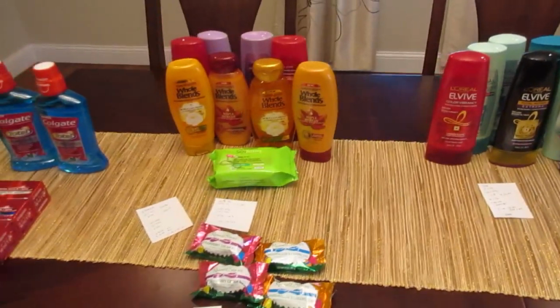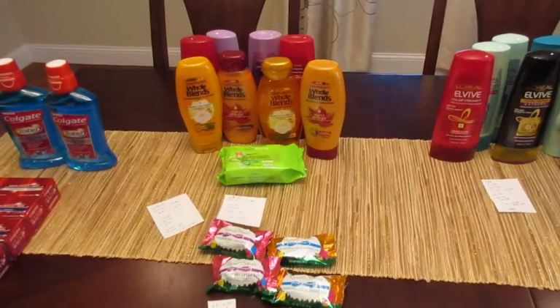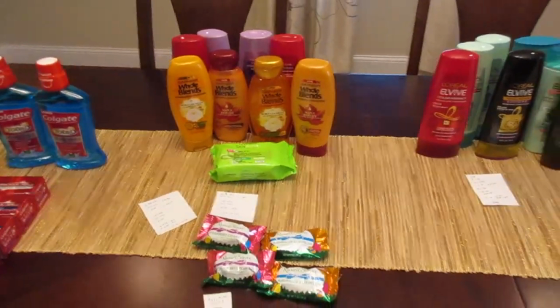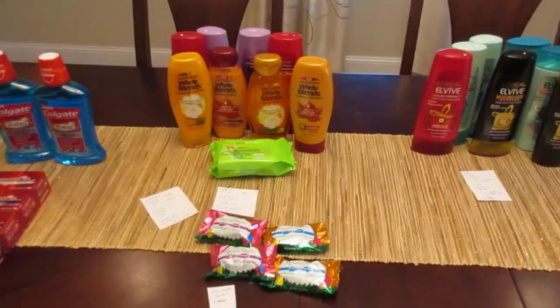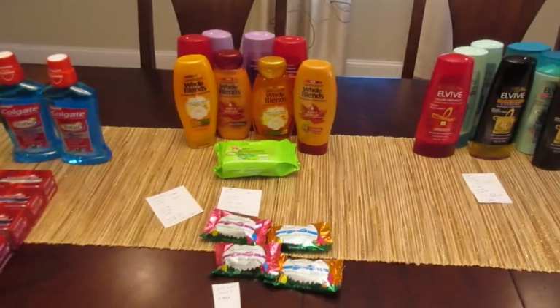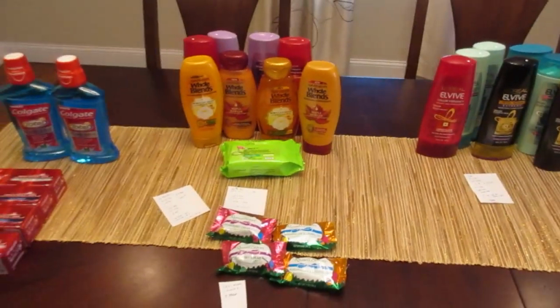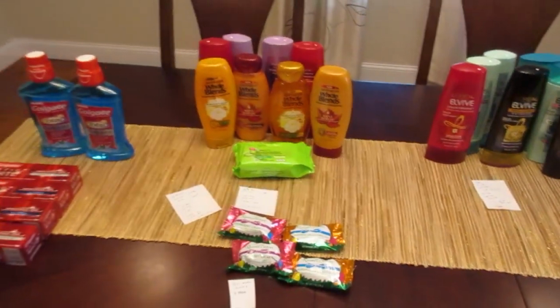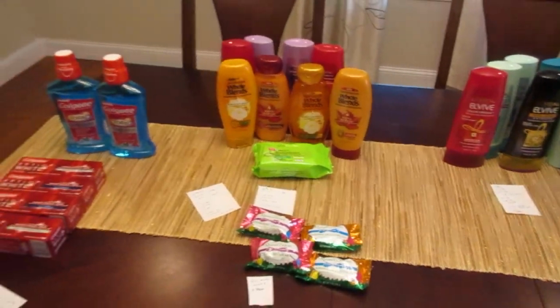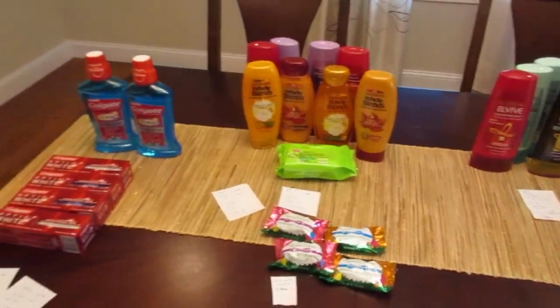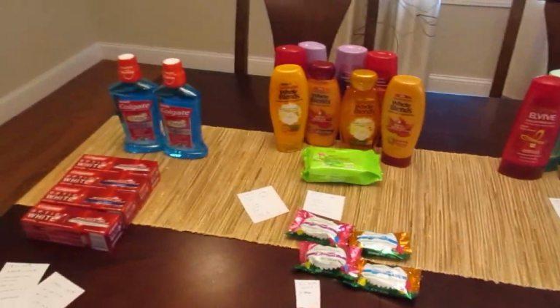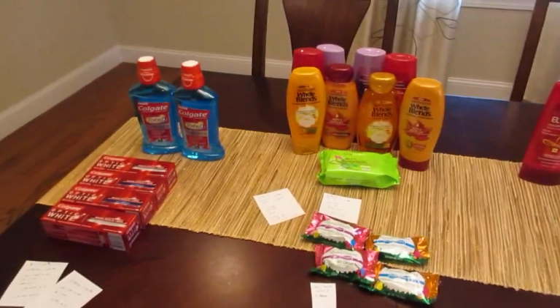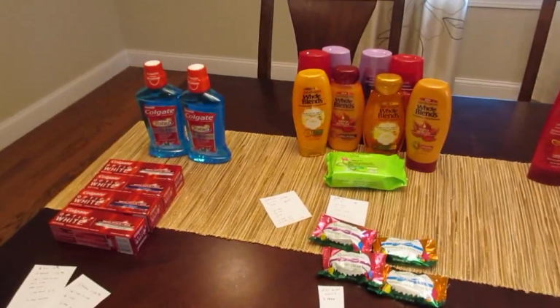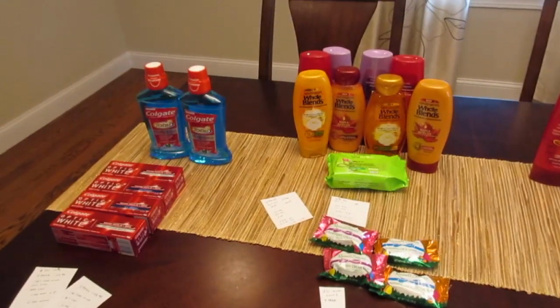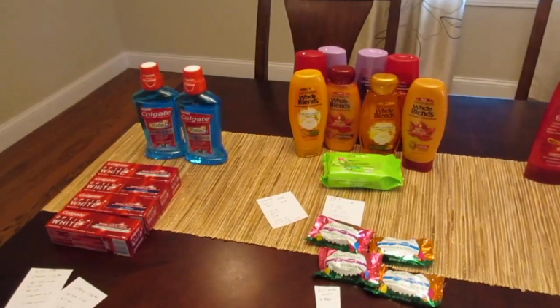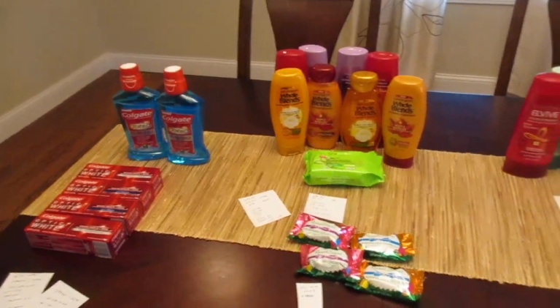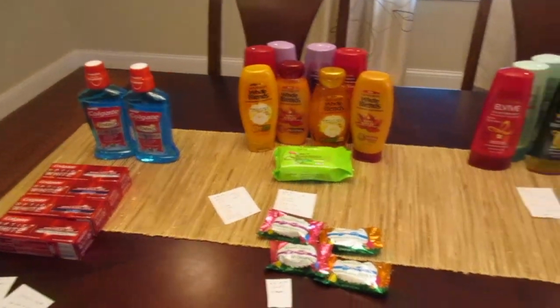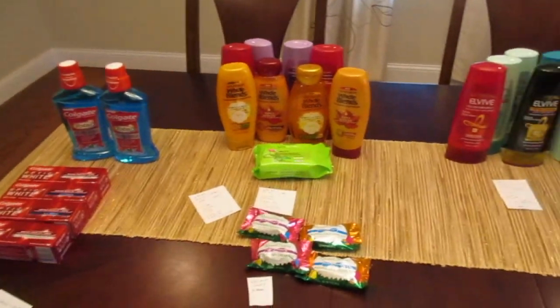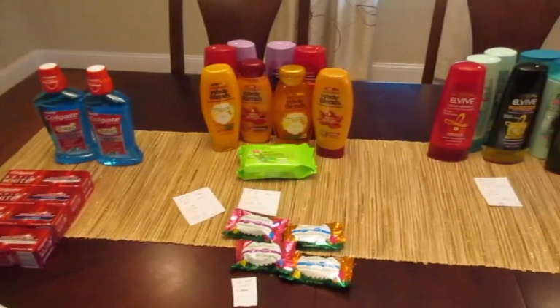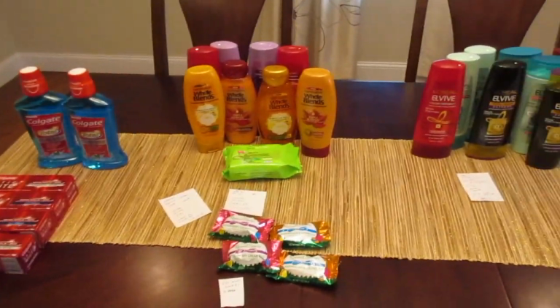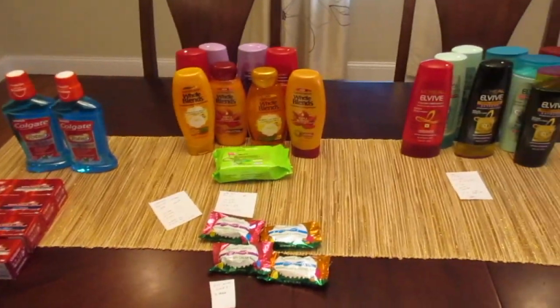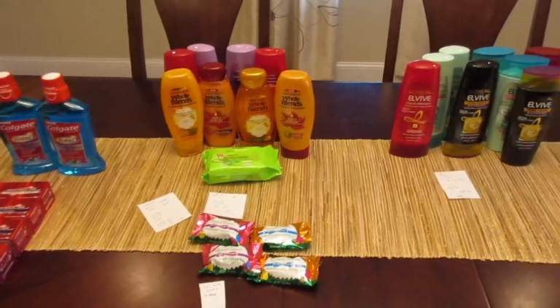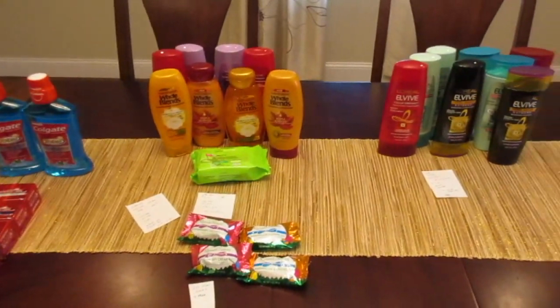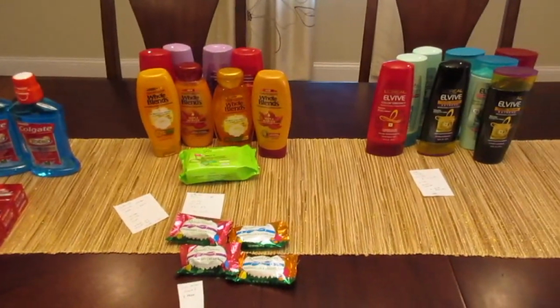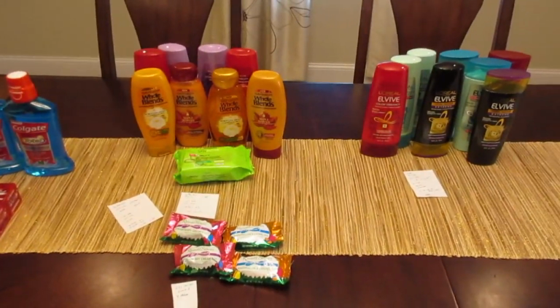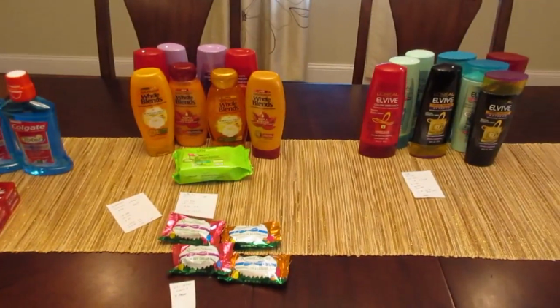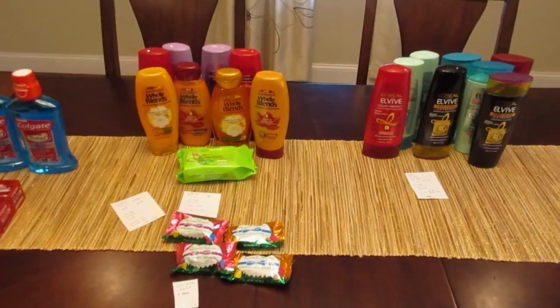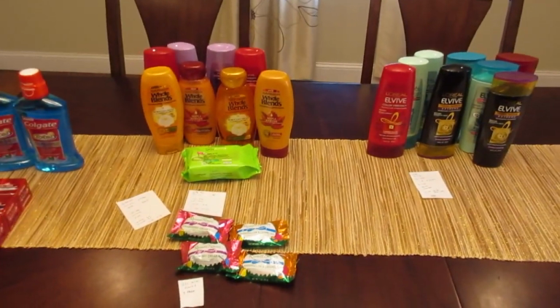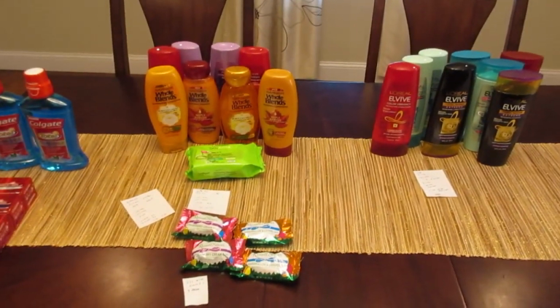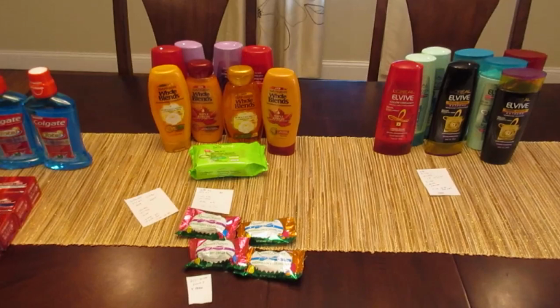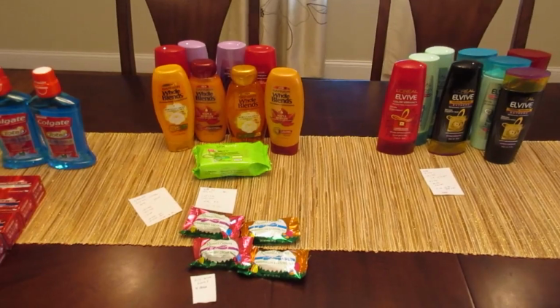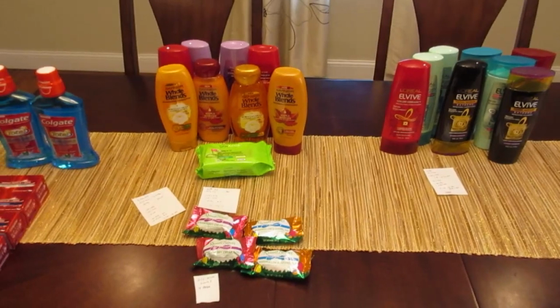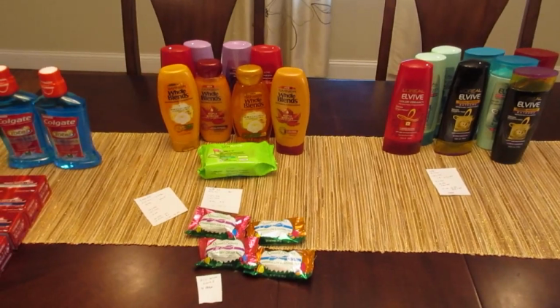Some pretty good deals here — lots of shampoo deals, and of course that Colgate deal is great this week as well. Have a great day!